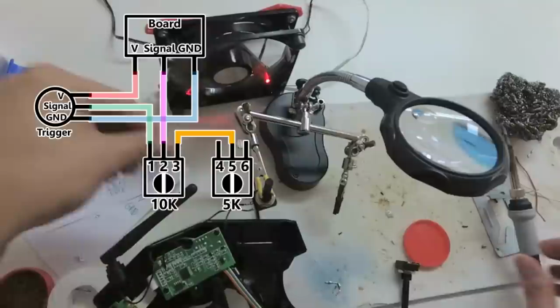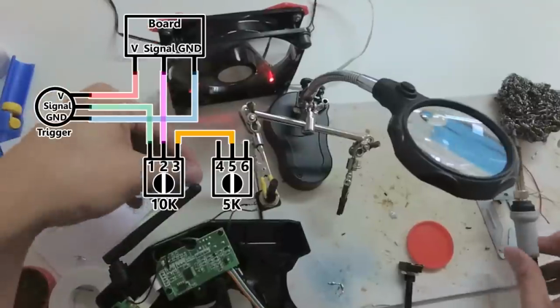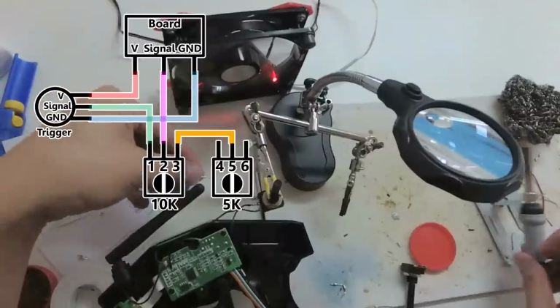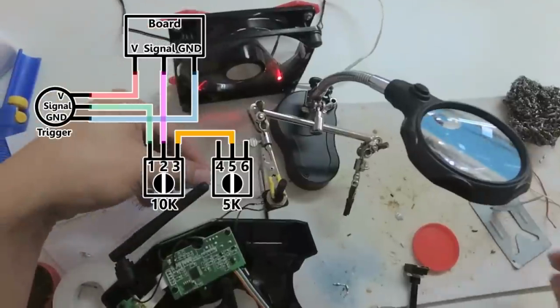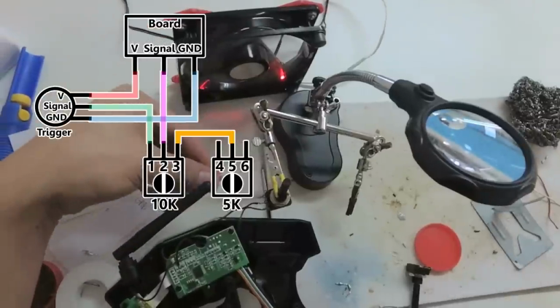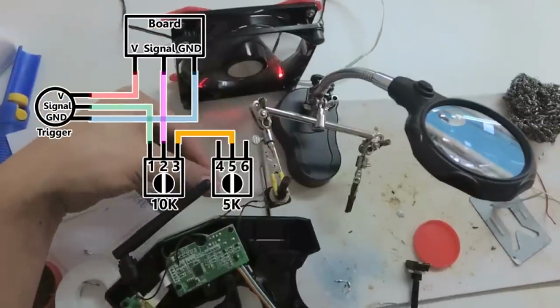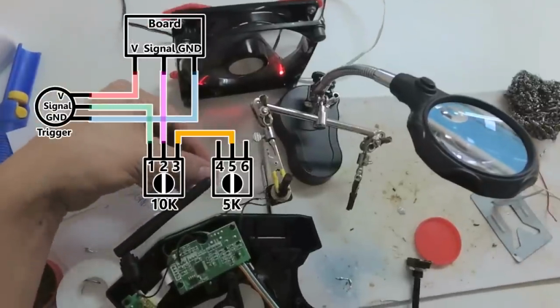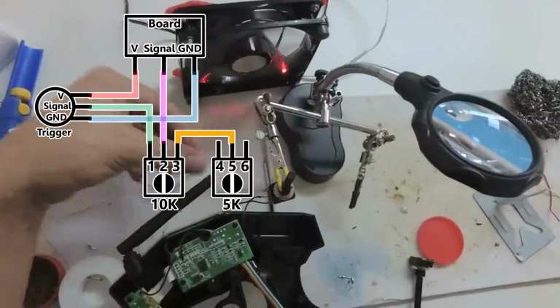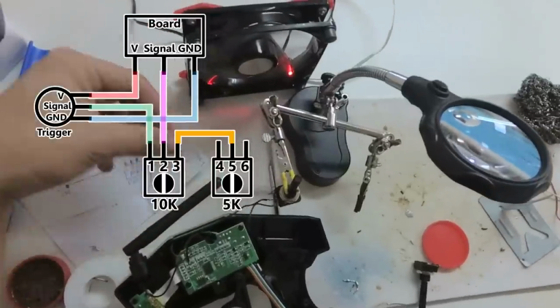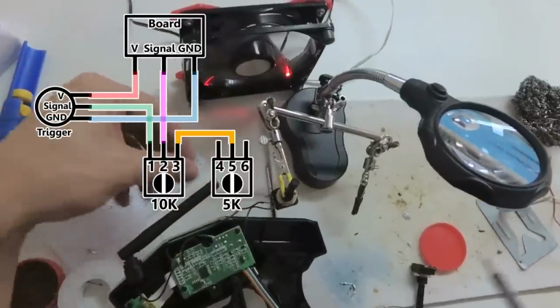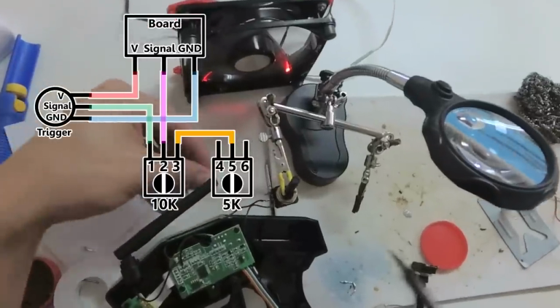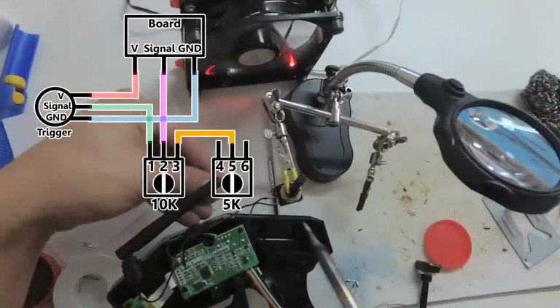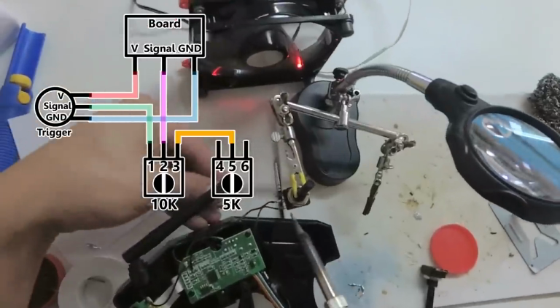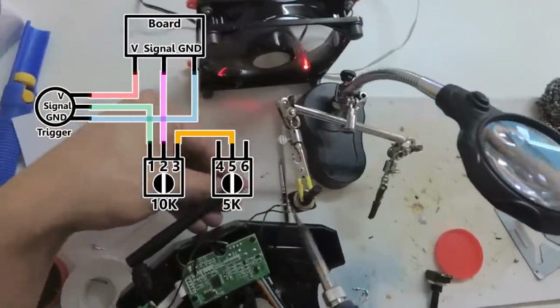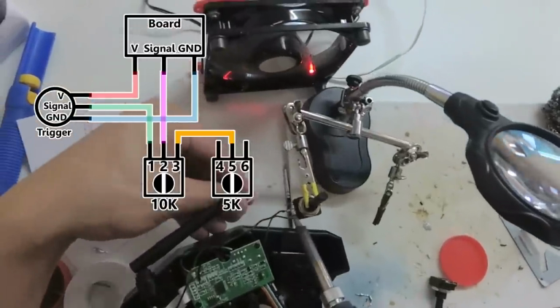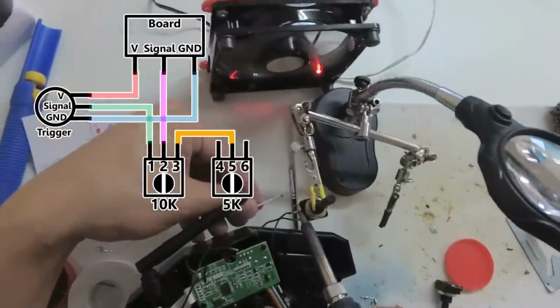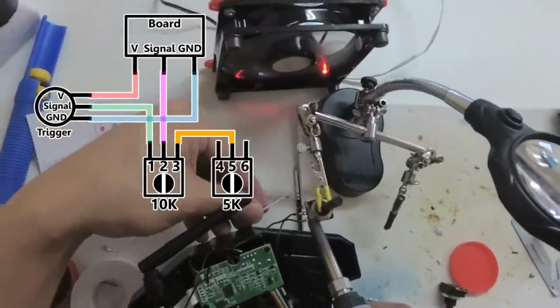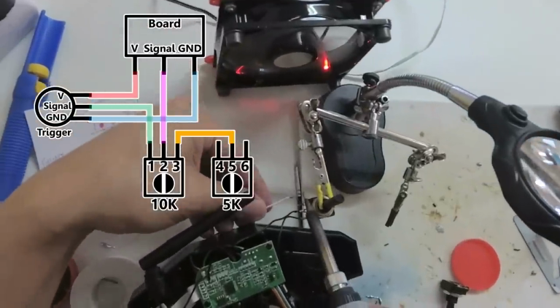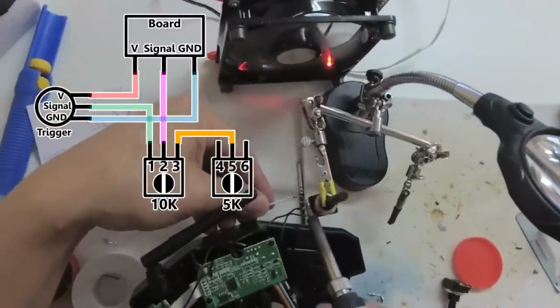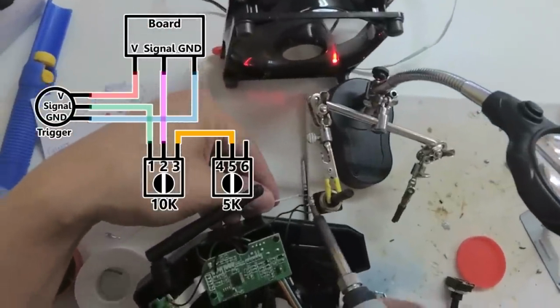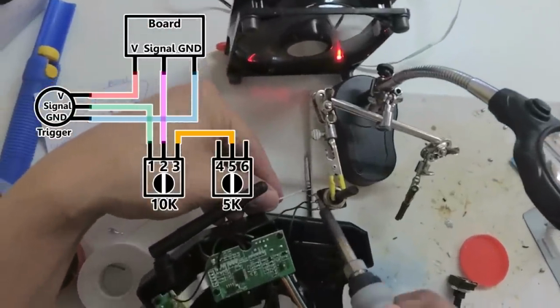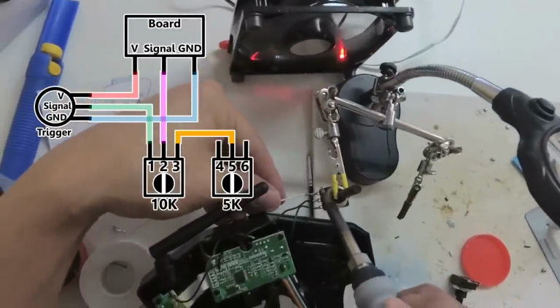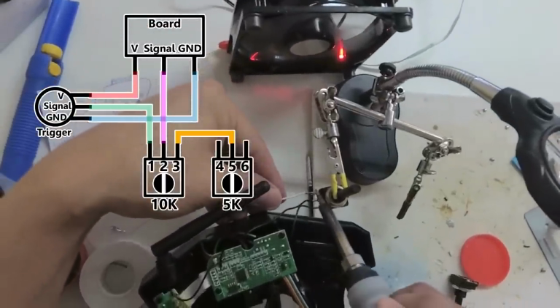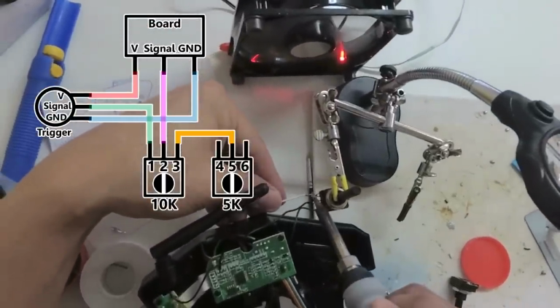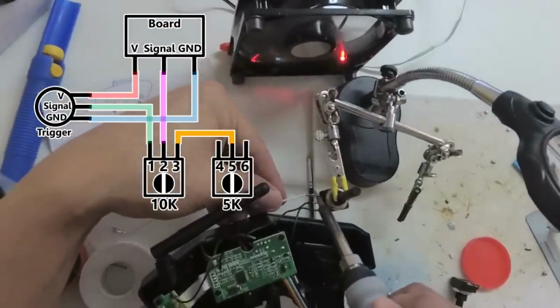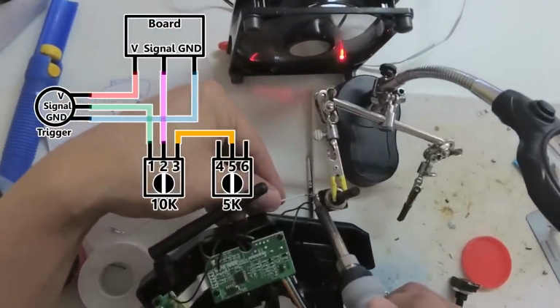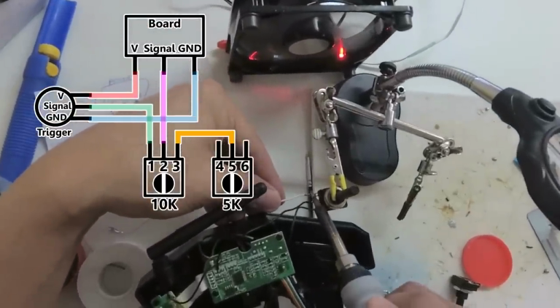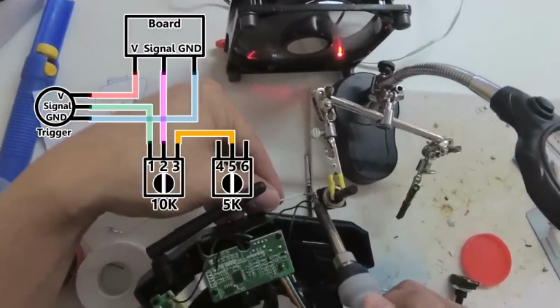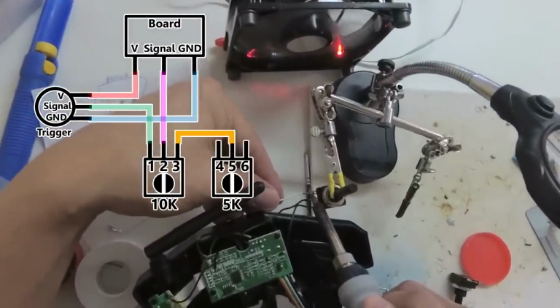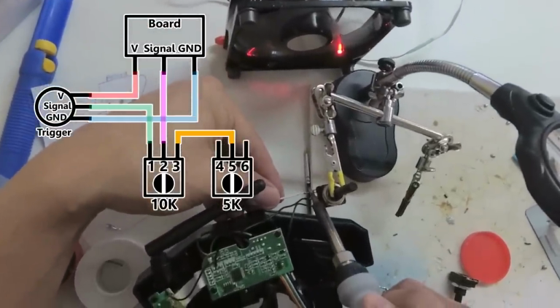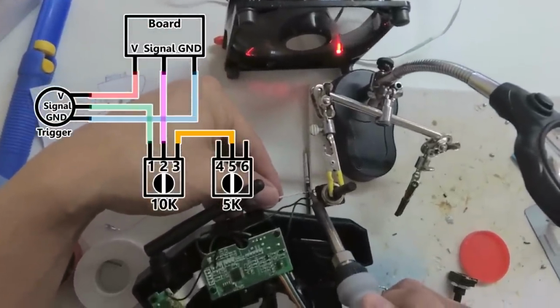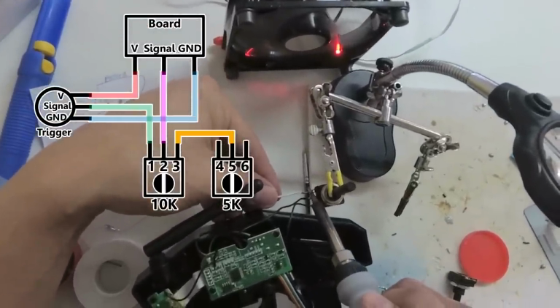For the last pin on the 10kΩ pot, connect it to the middle pin of the 5kΩ pot, or pin 5.